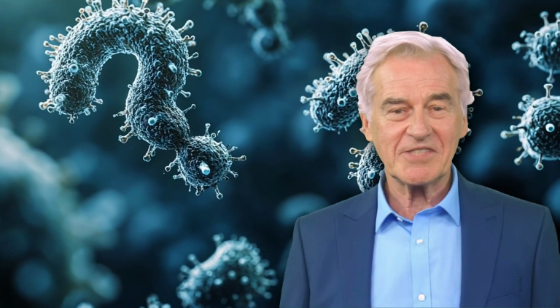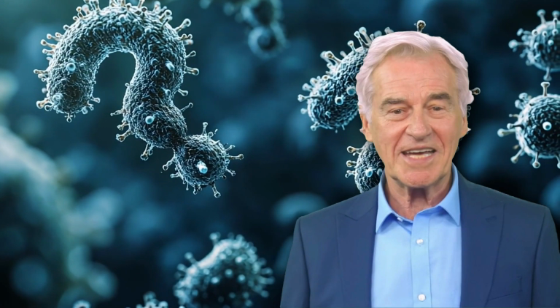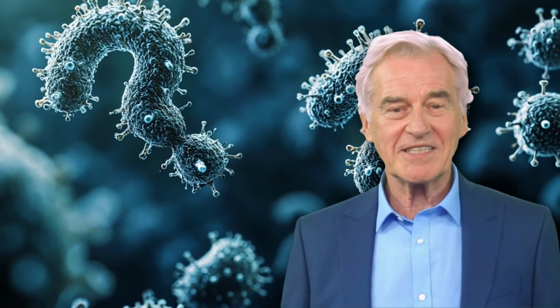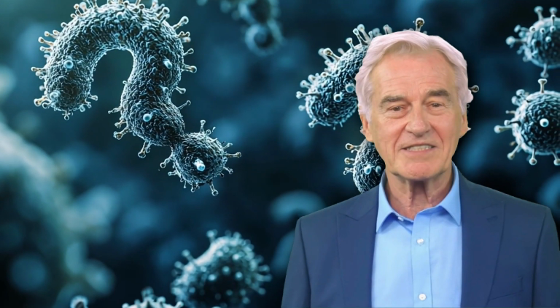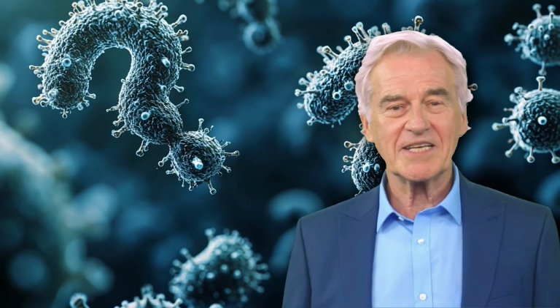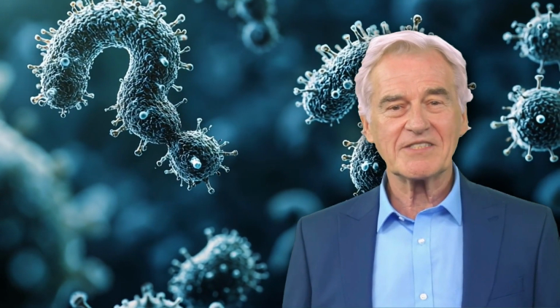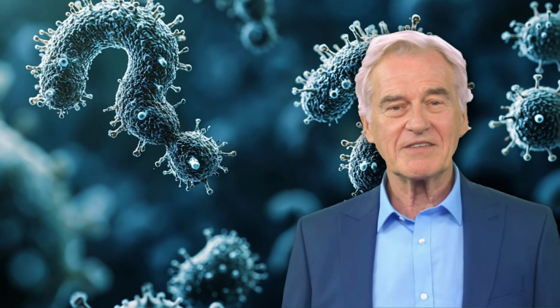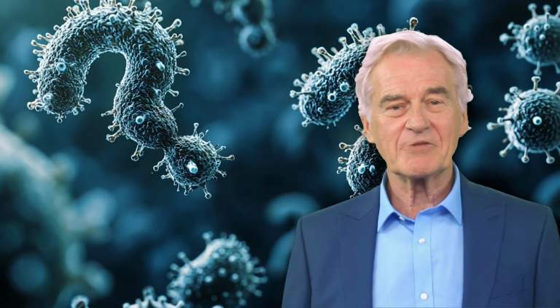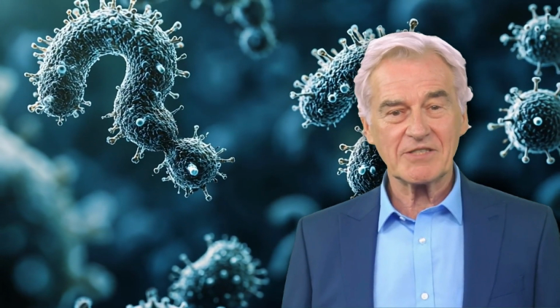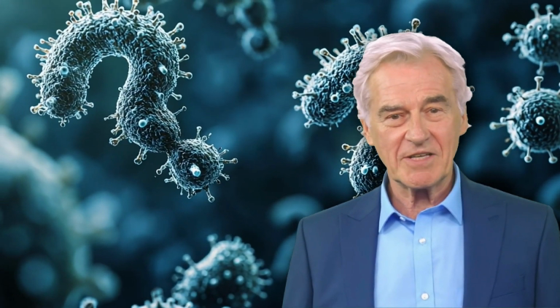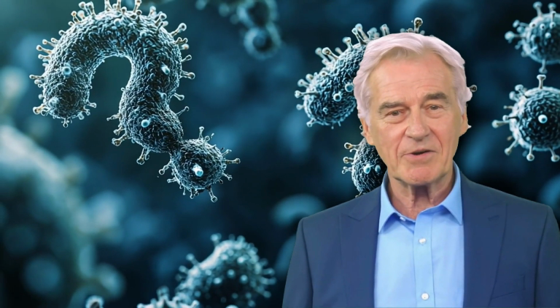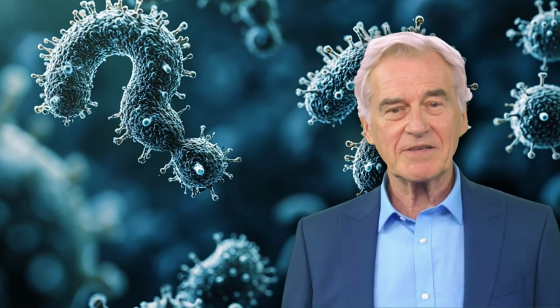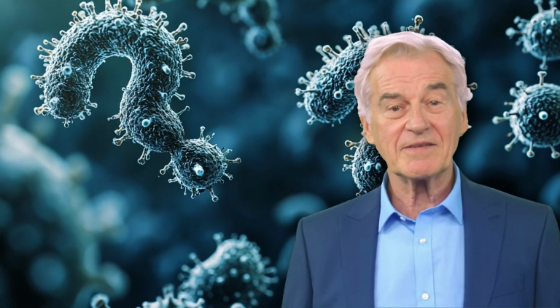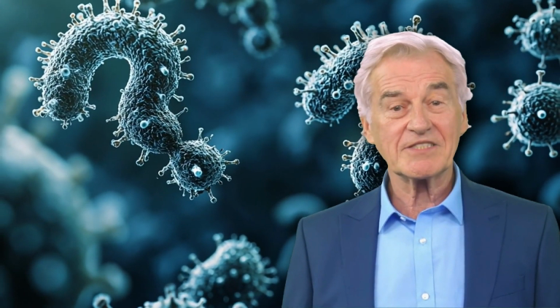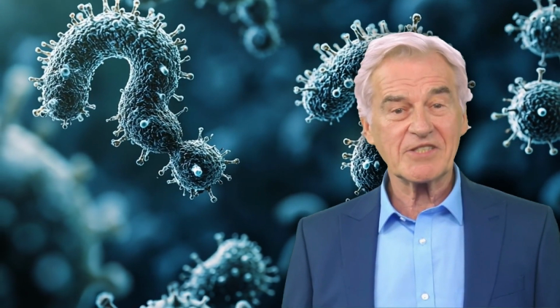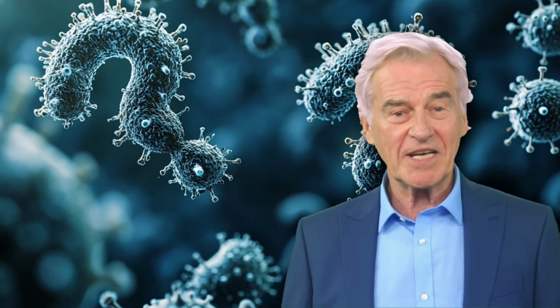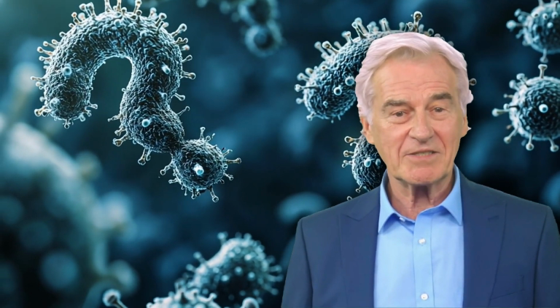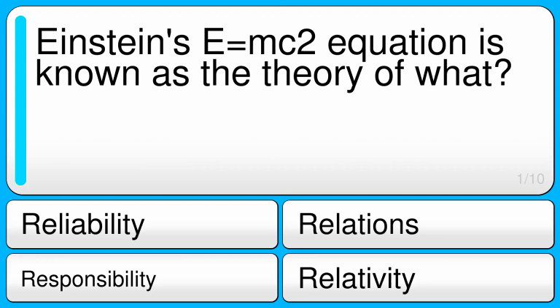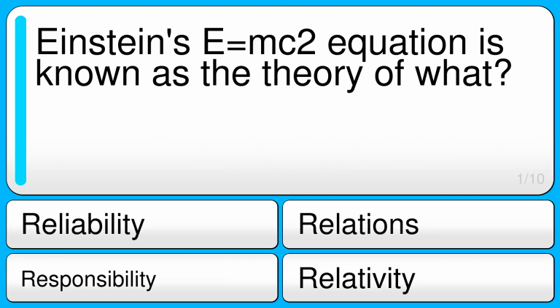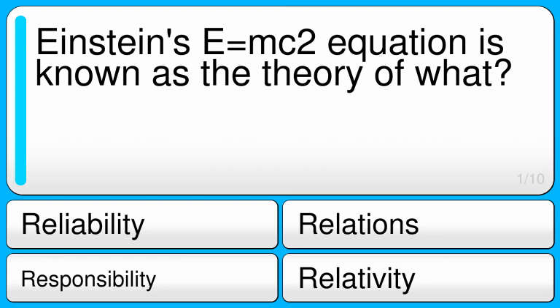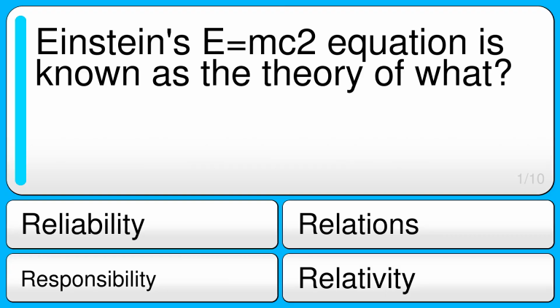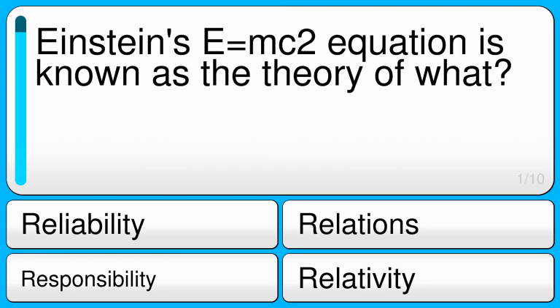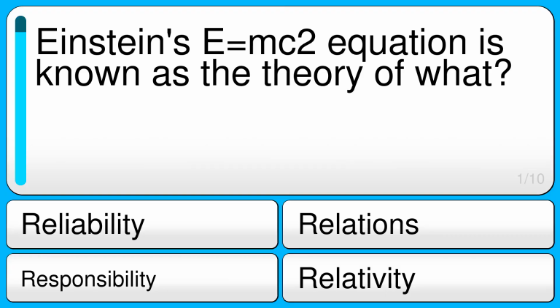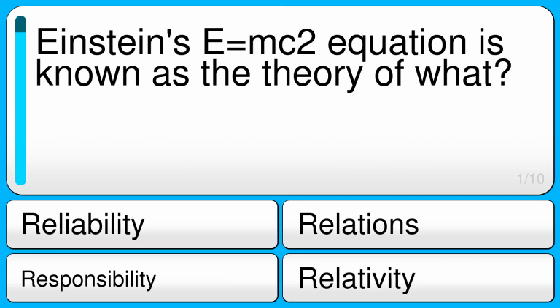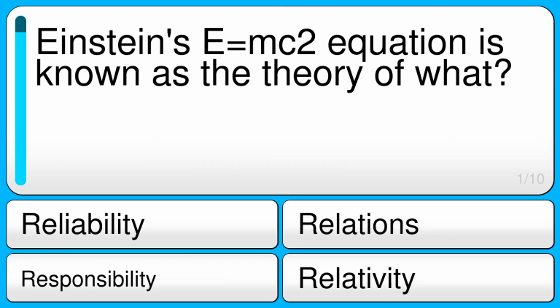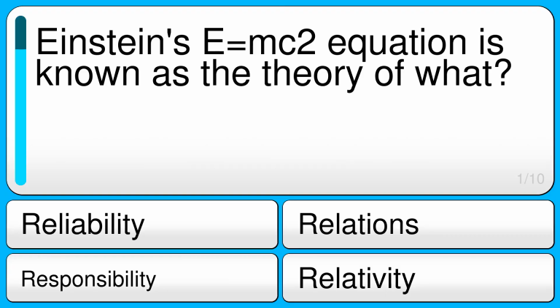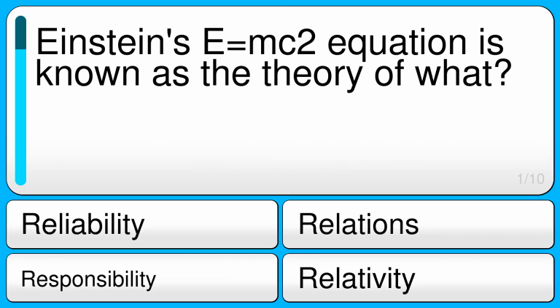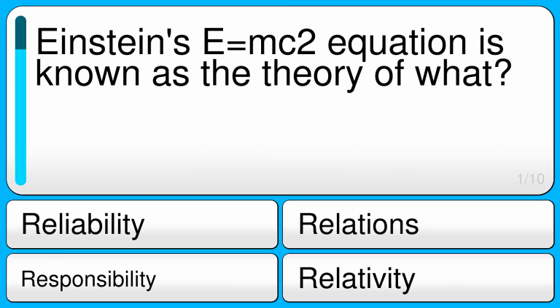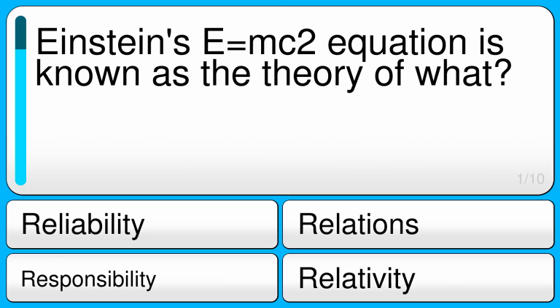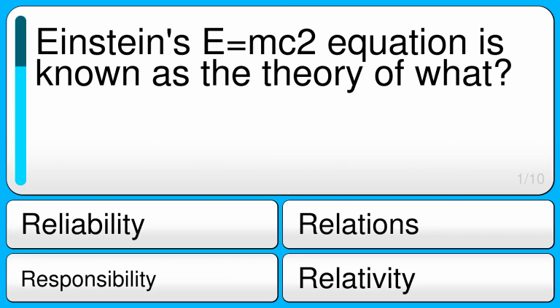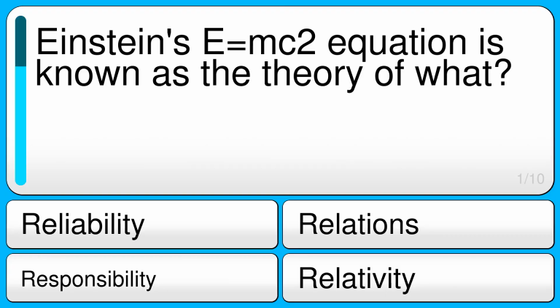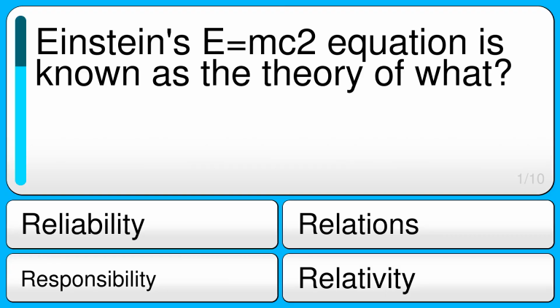Science Enthusiasts, this one's for you. Let's start the quiz. Einstein's E=mc² equation is known as the theory of what?